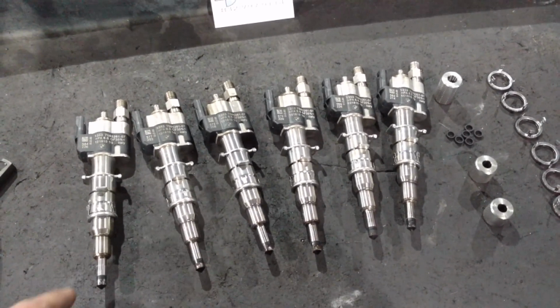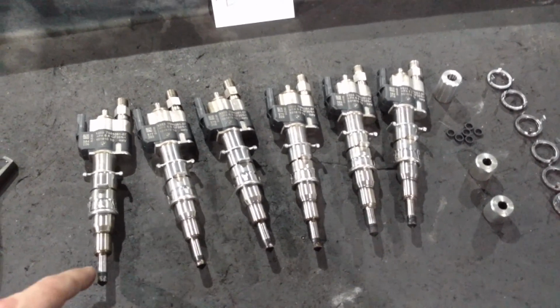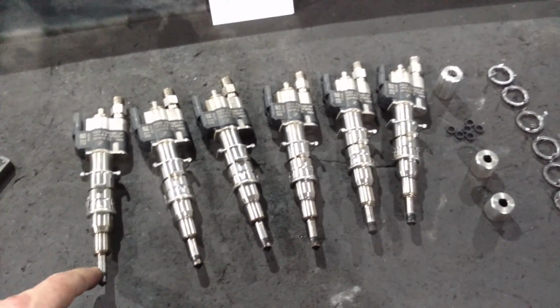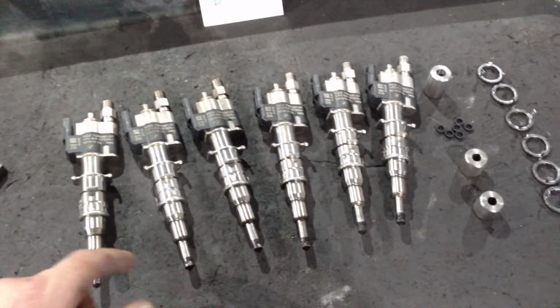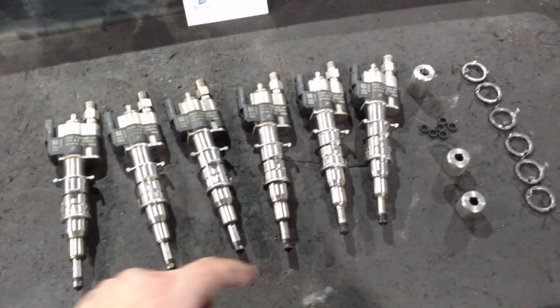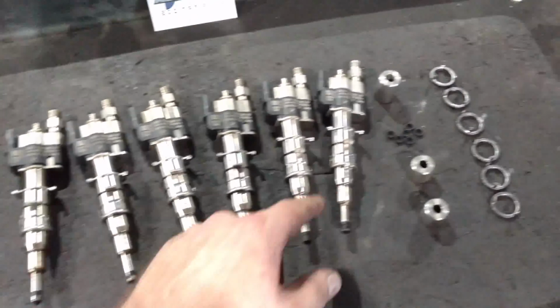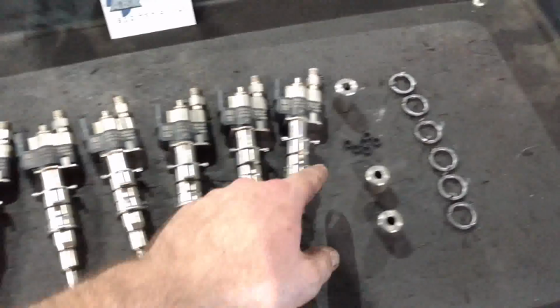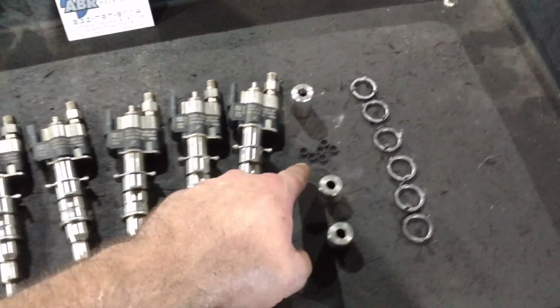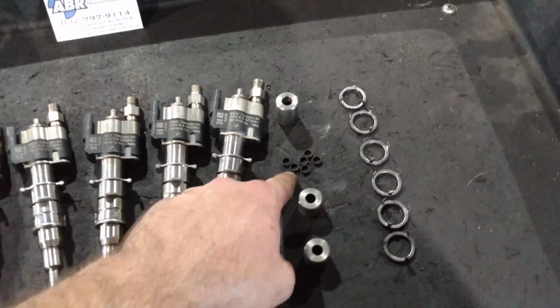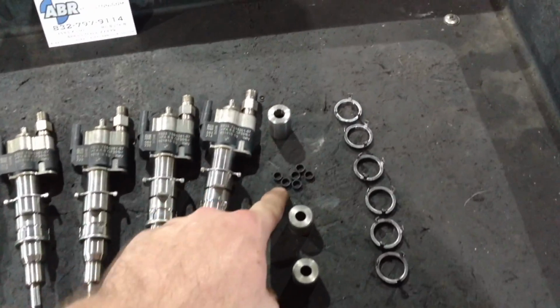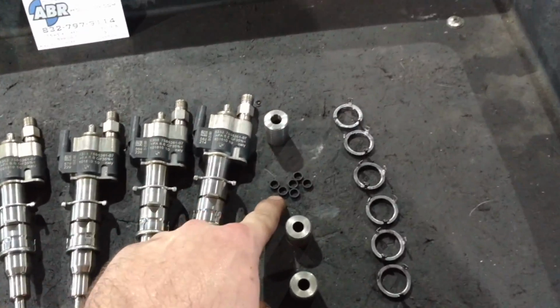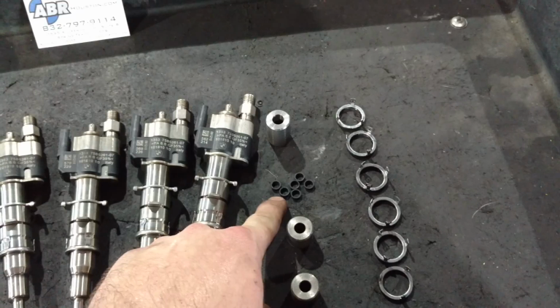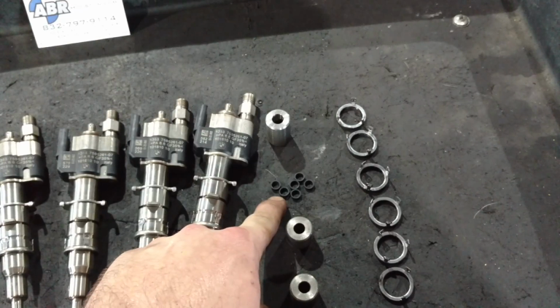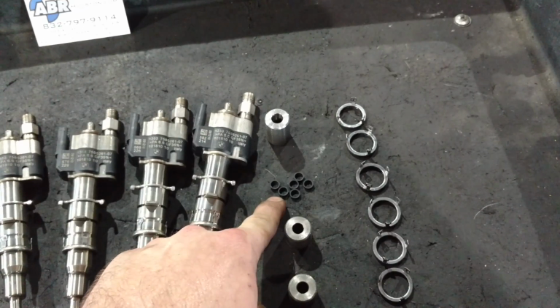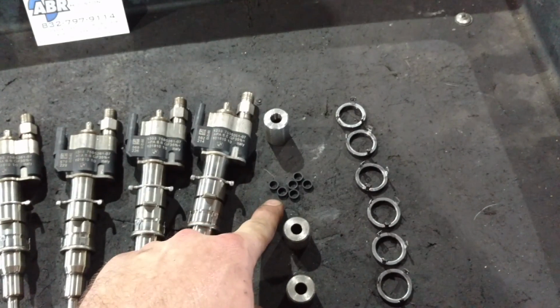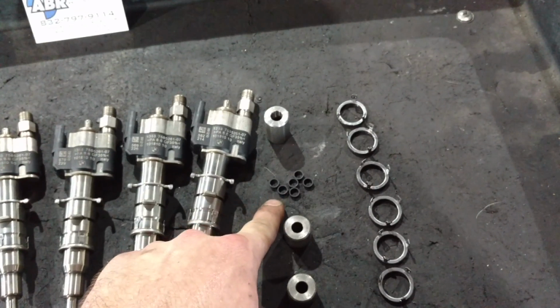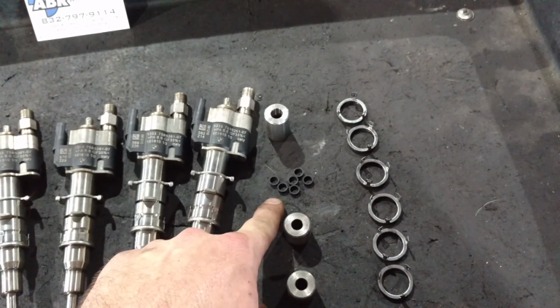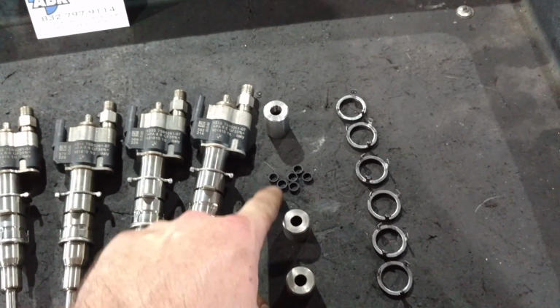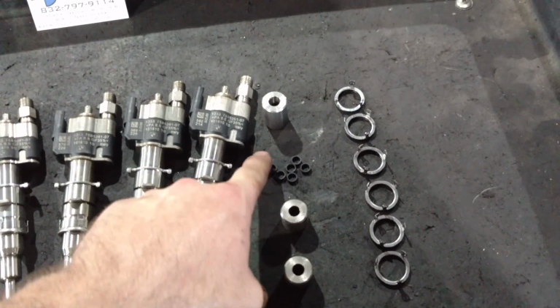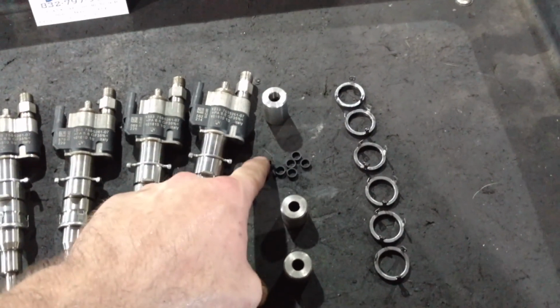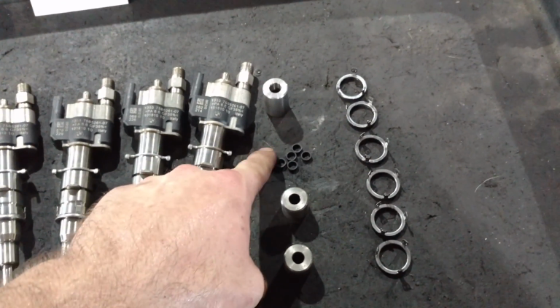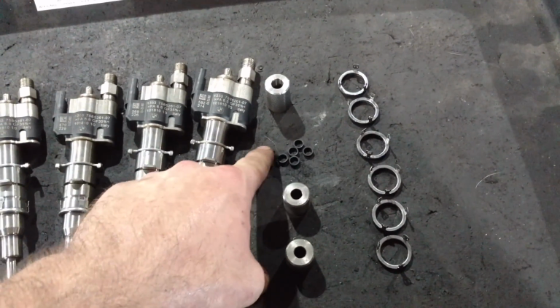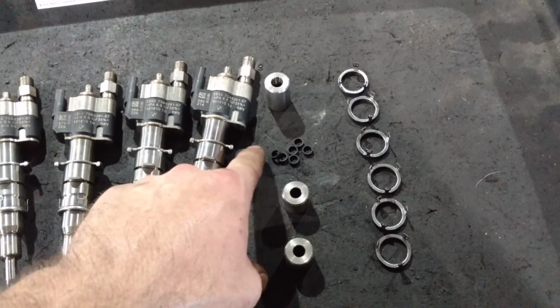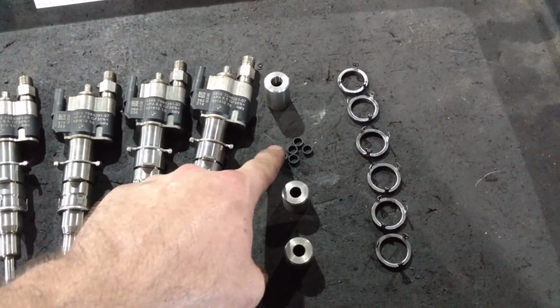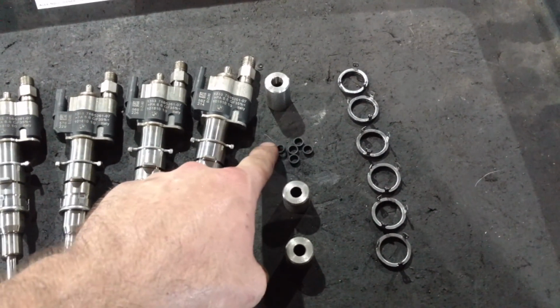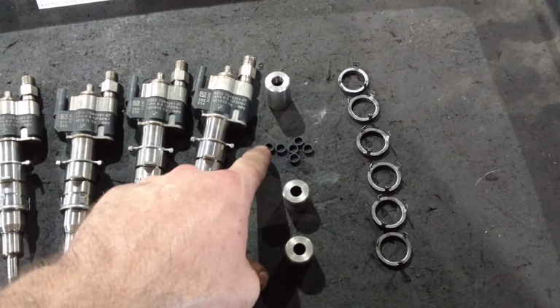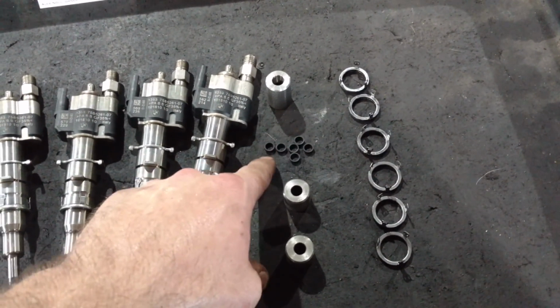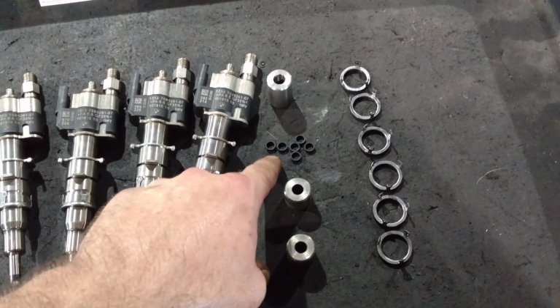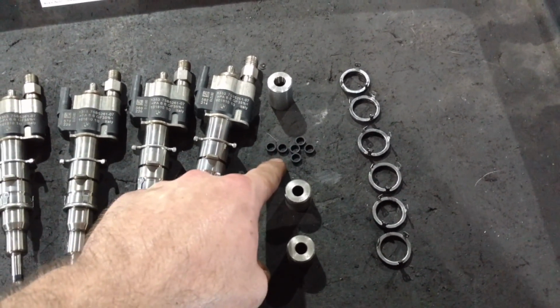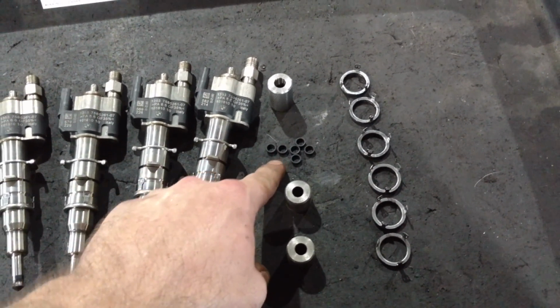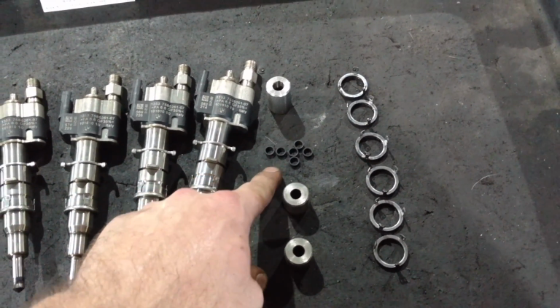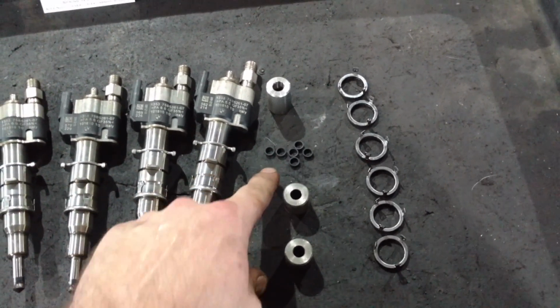The thing is, these little Teflon seals right here have to be replaced — not maybe, not once or twice. You've got to do it every single time.